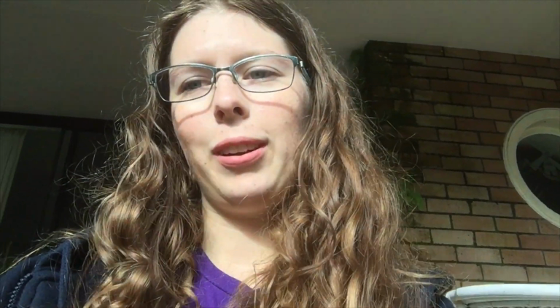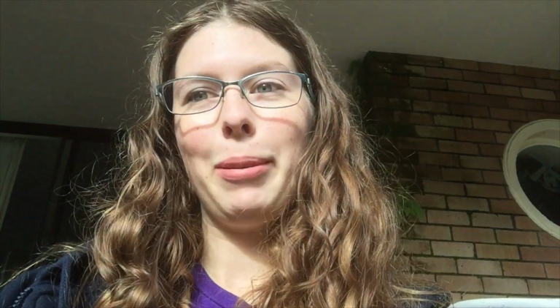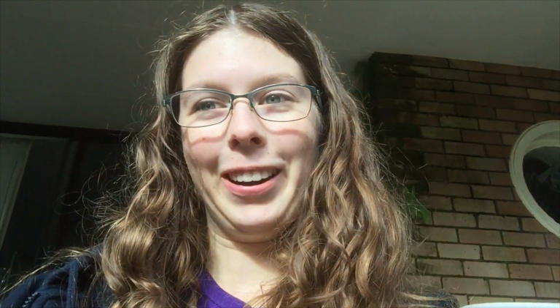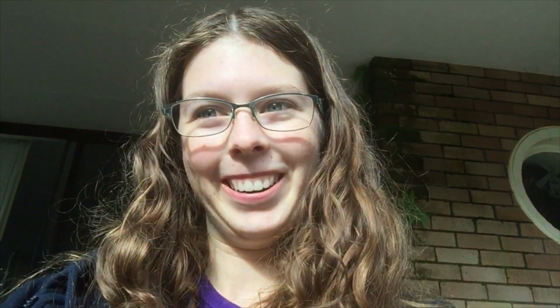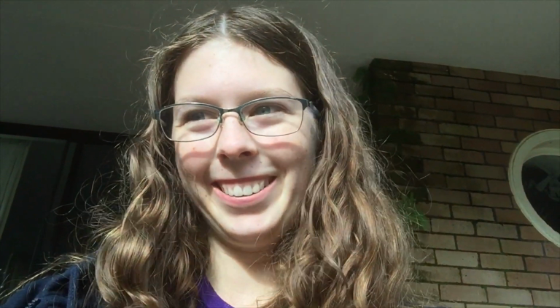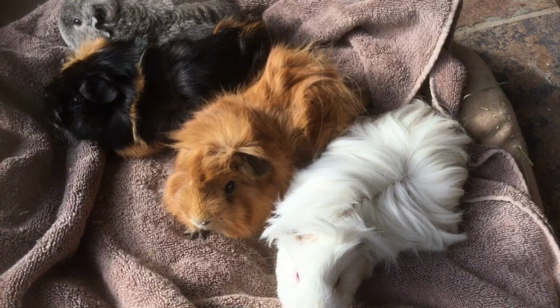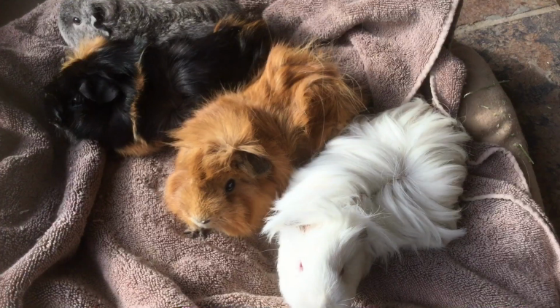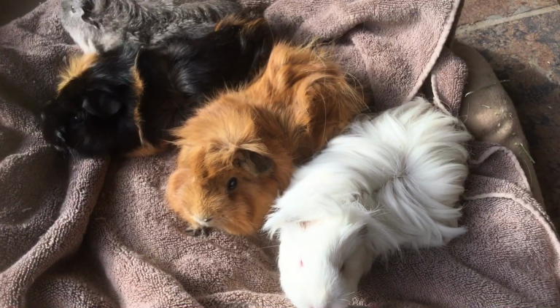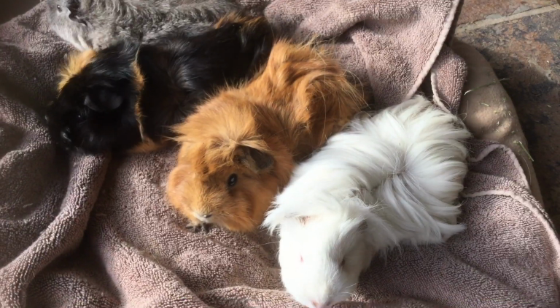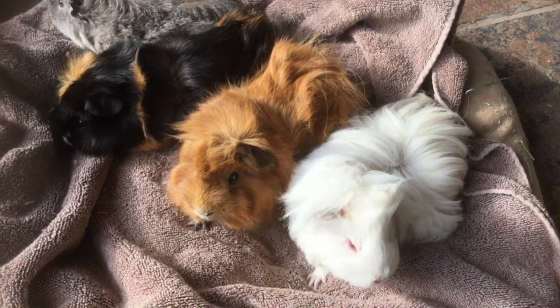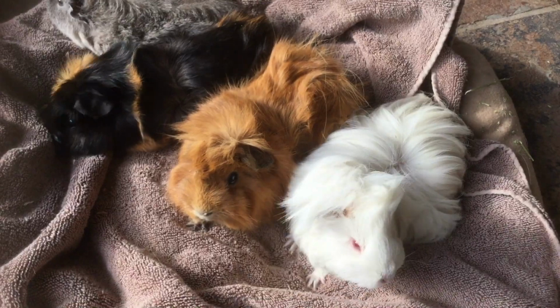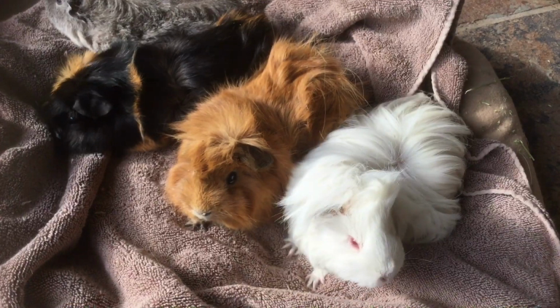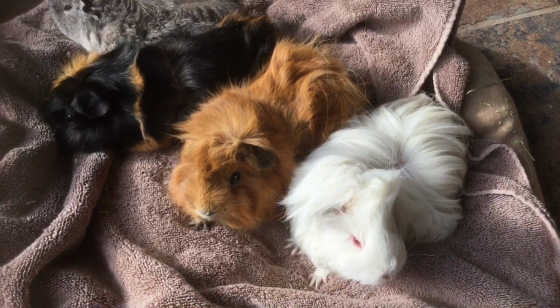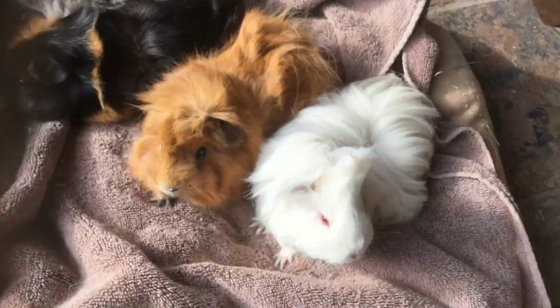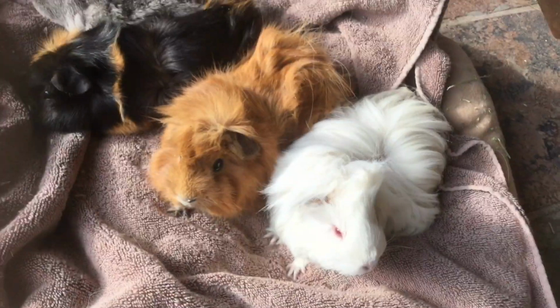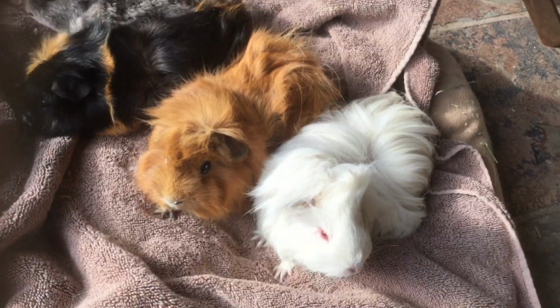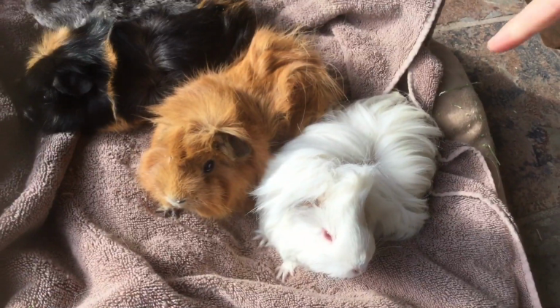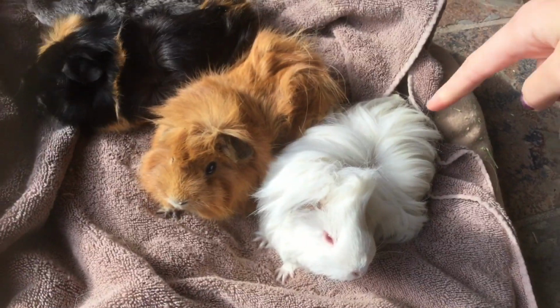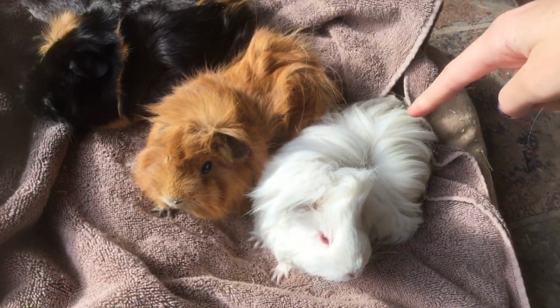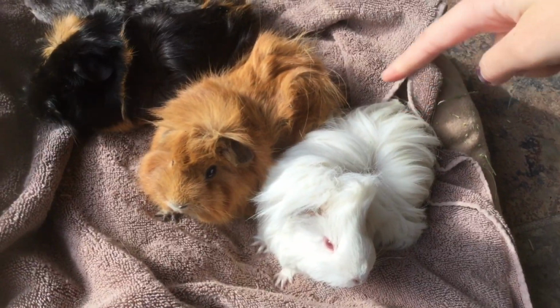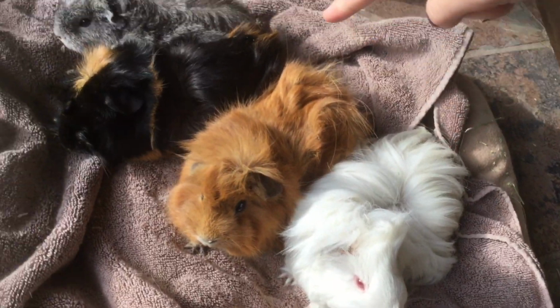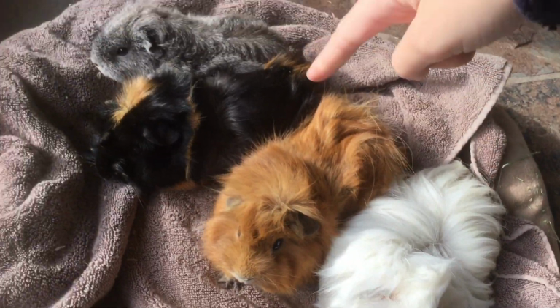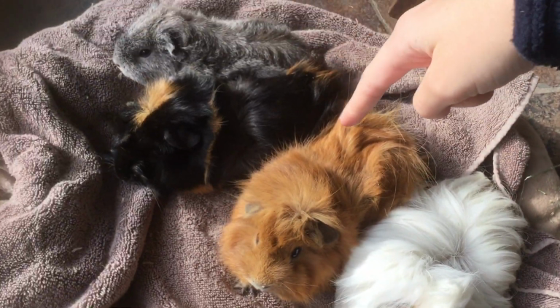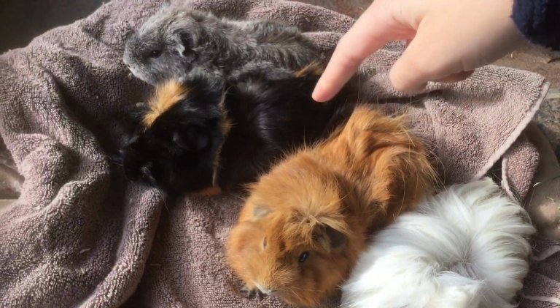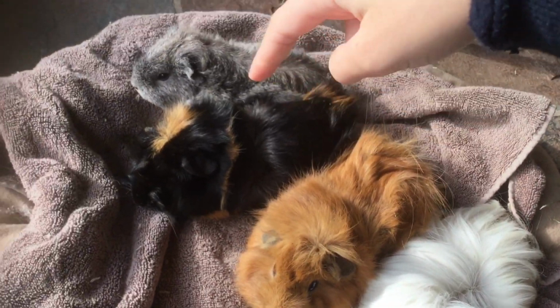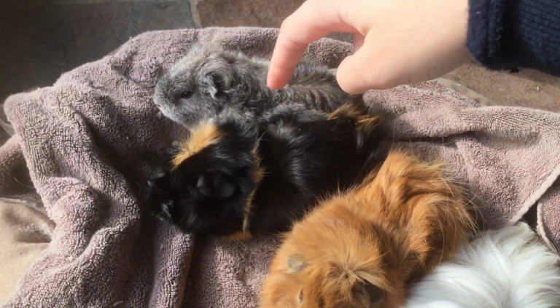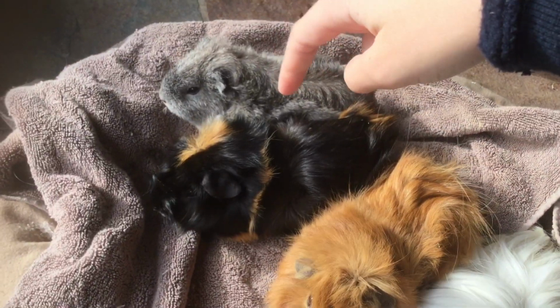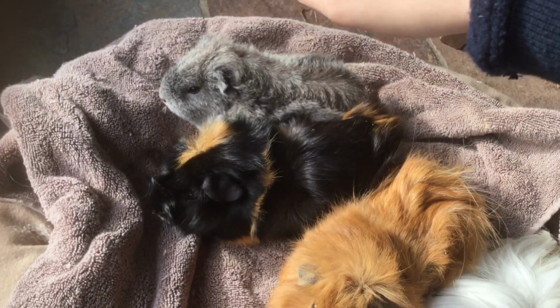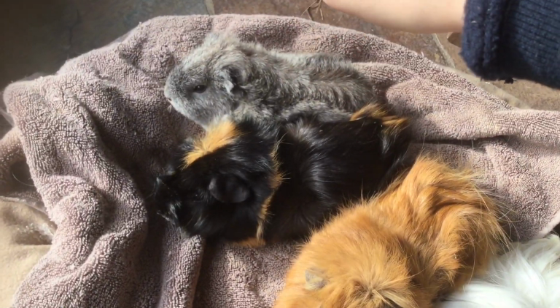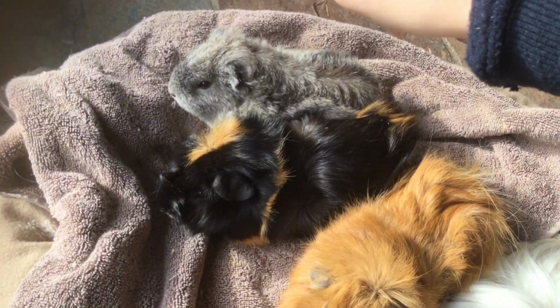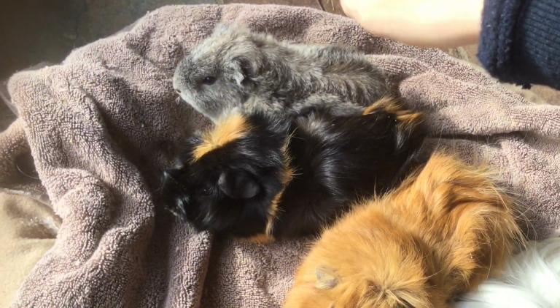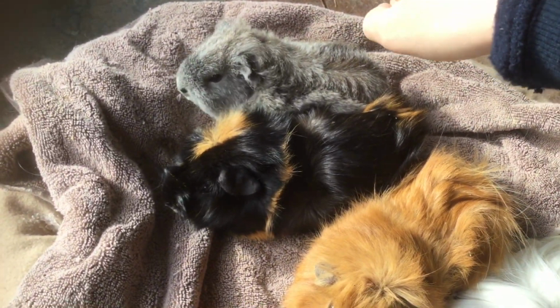So here we go. These are my four guinea pigs: this is Daisy, Squeak, Chocobull, and Sara.